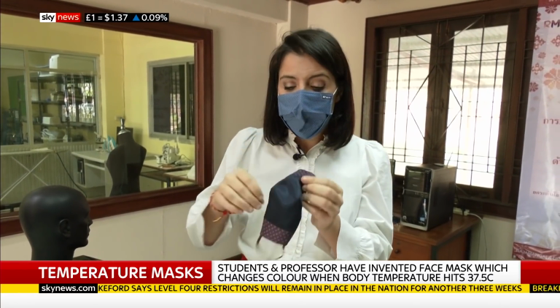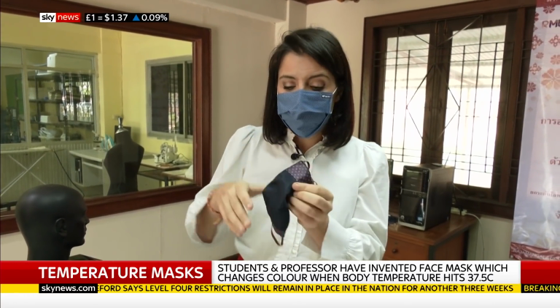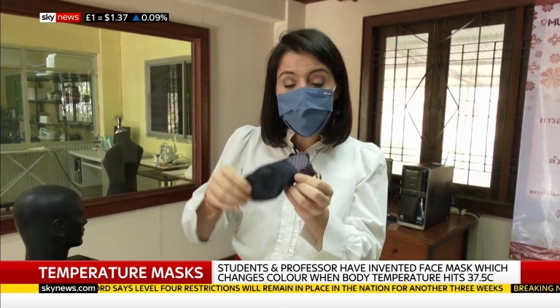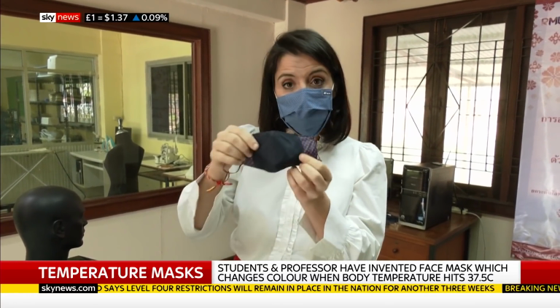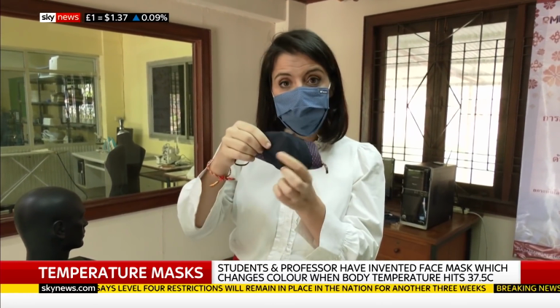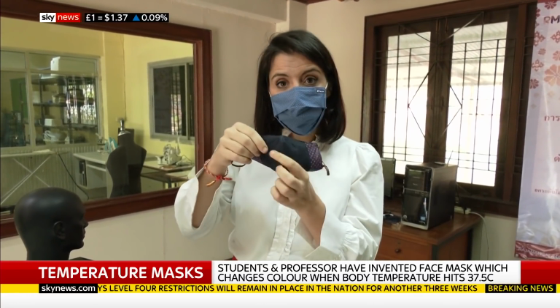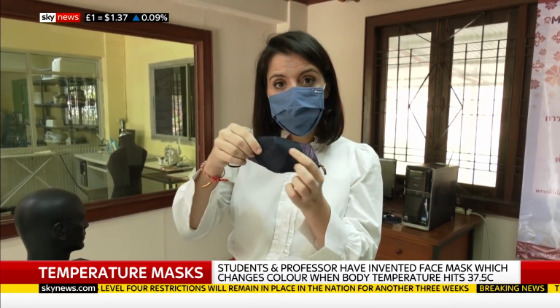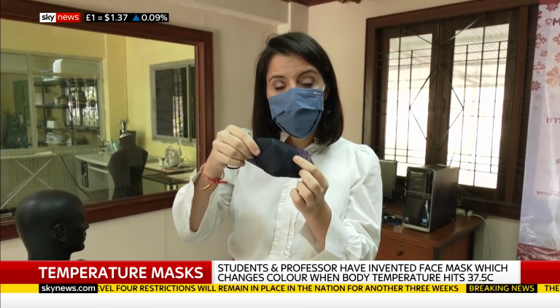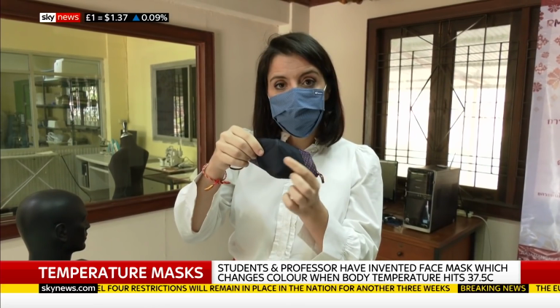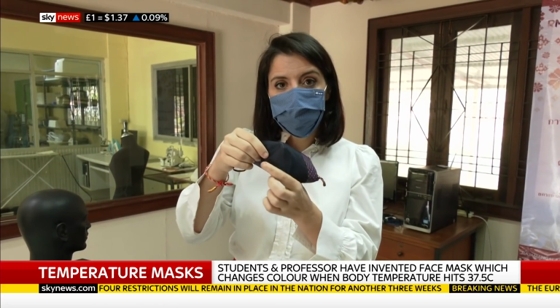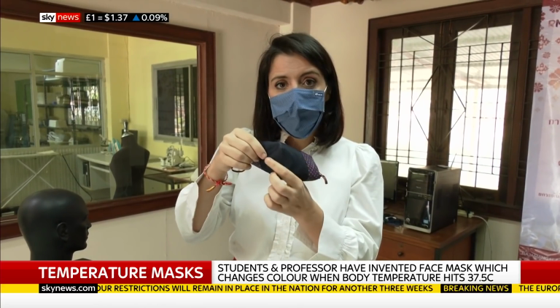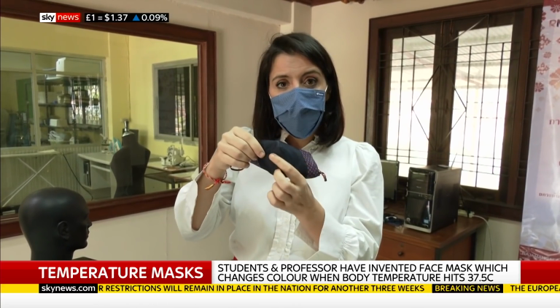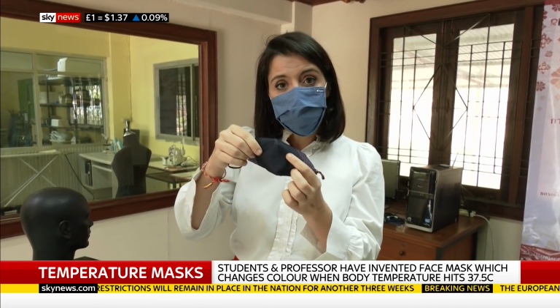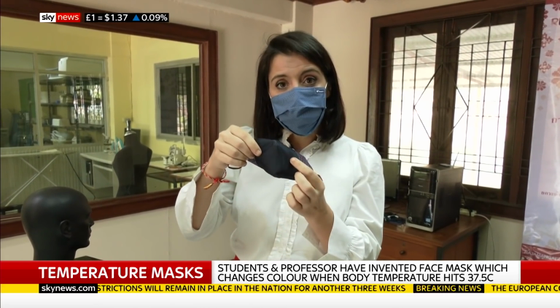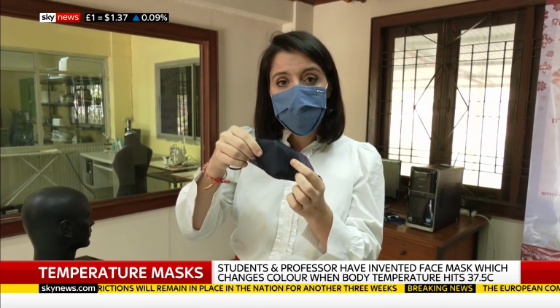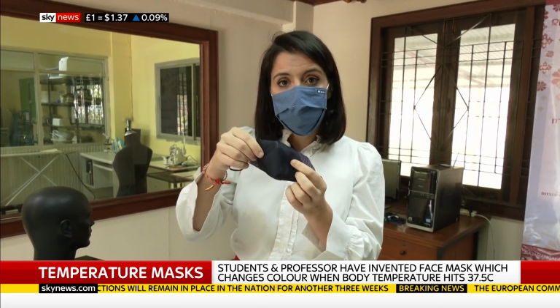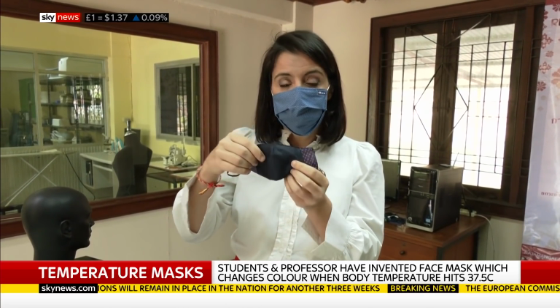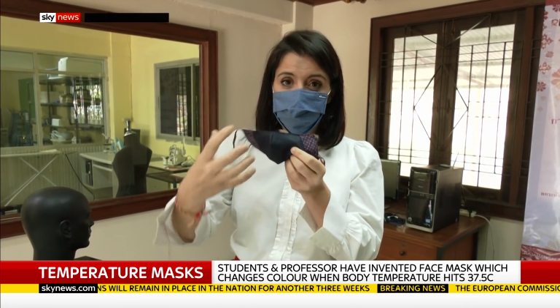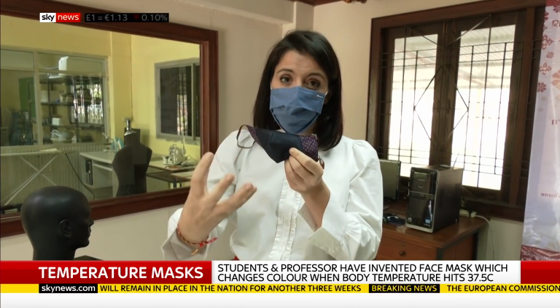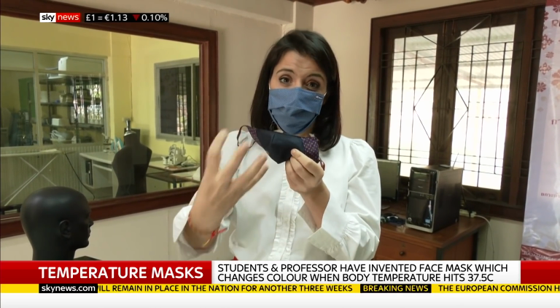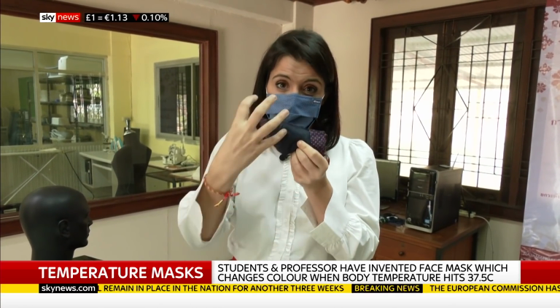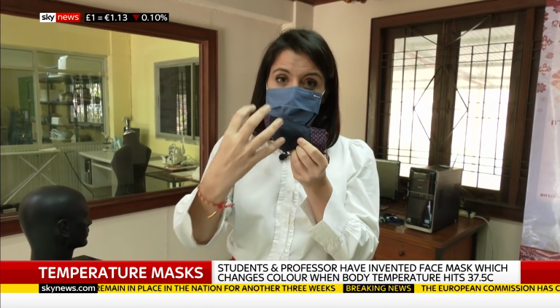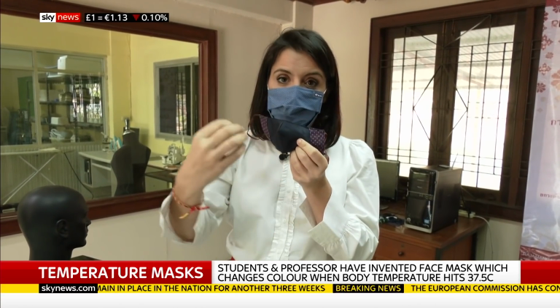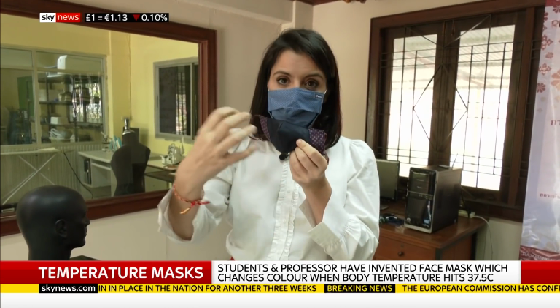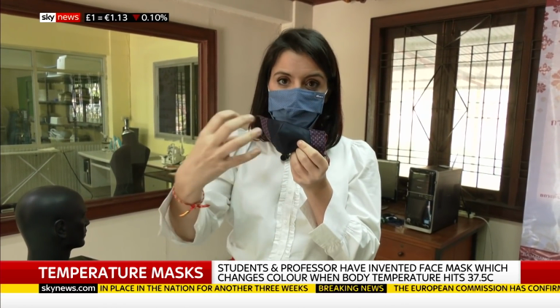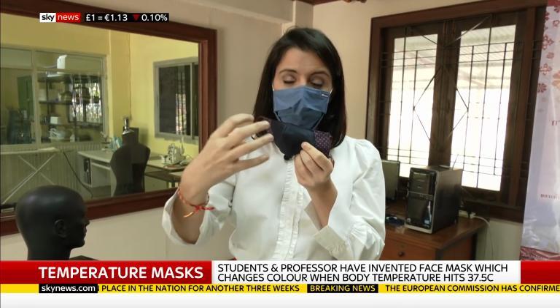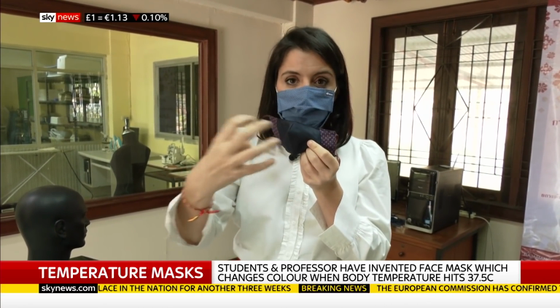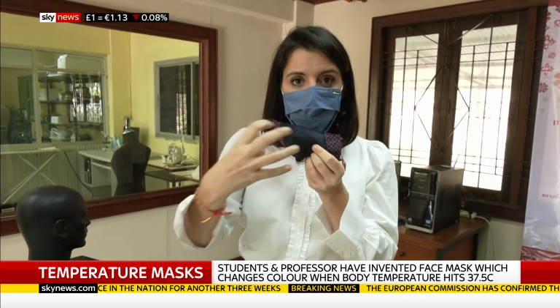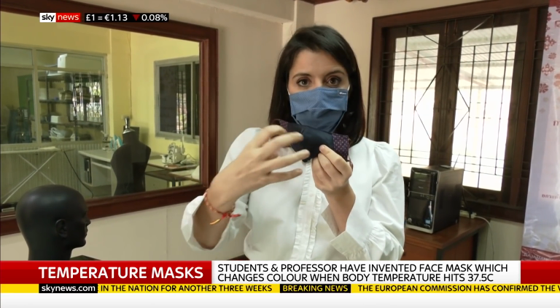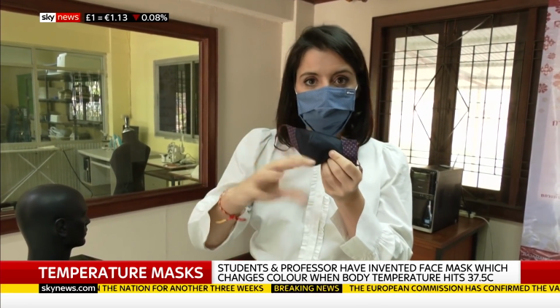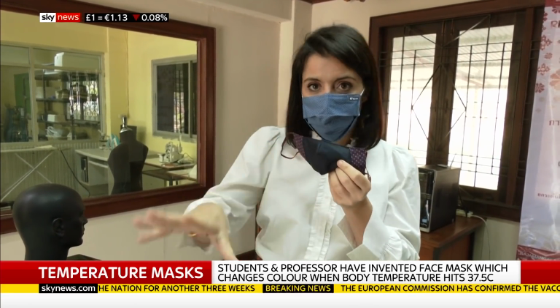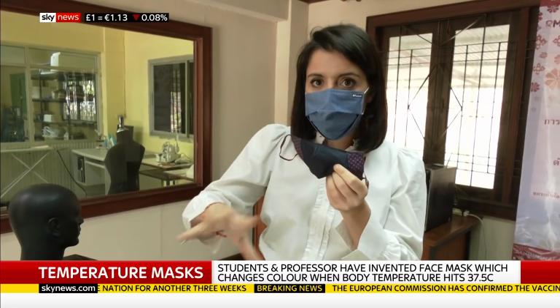The front bit here is also covered with a water-repellent coating. So if someone was to sneeze on you, those droplets wouldn't go through.